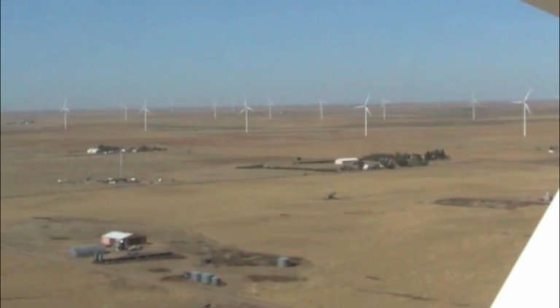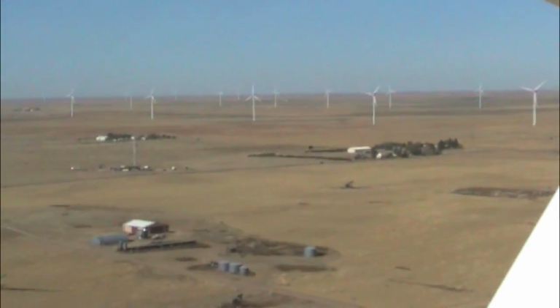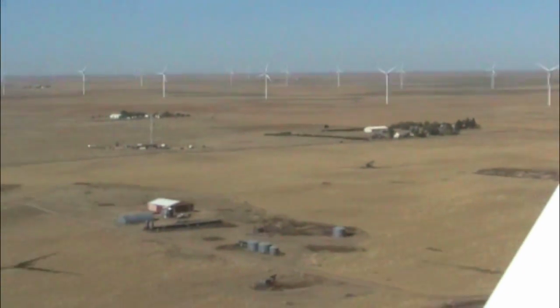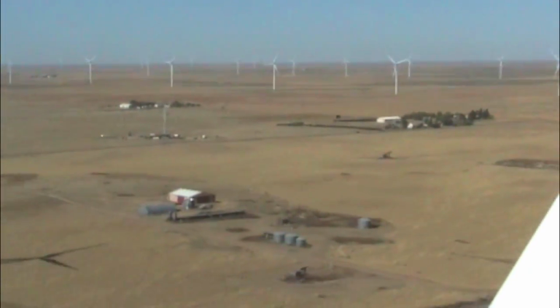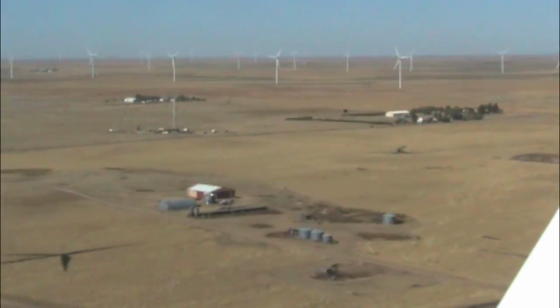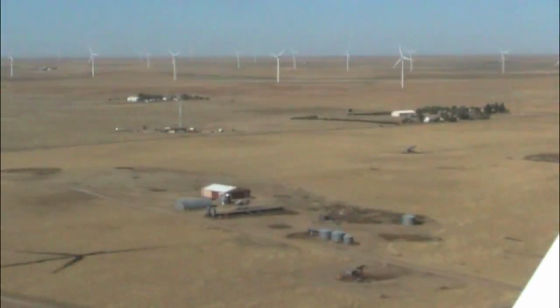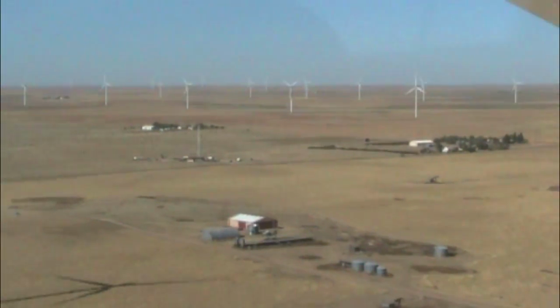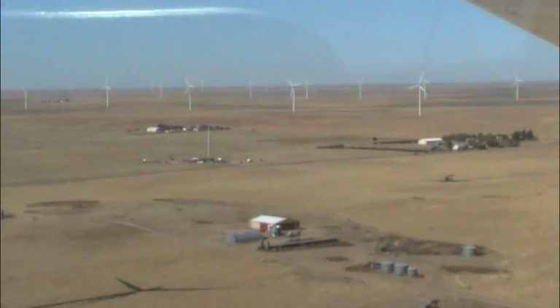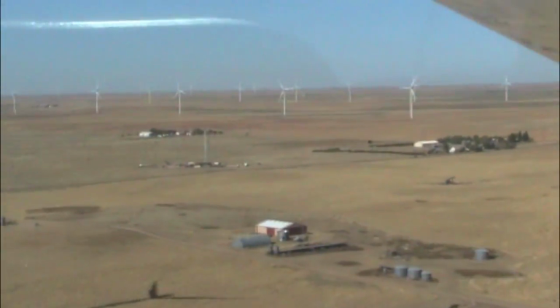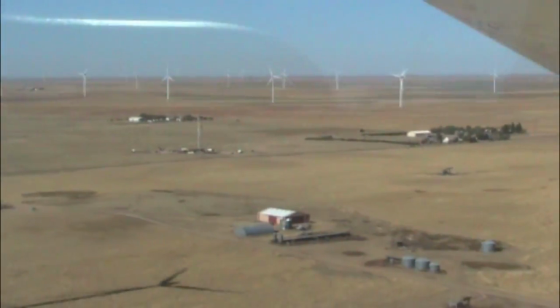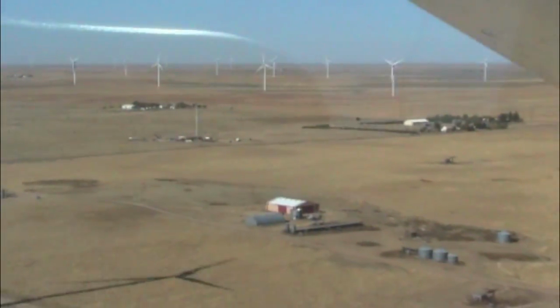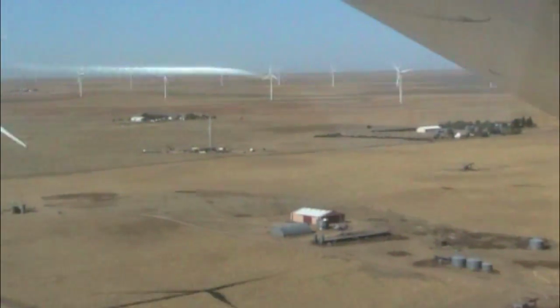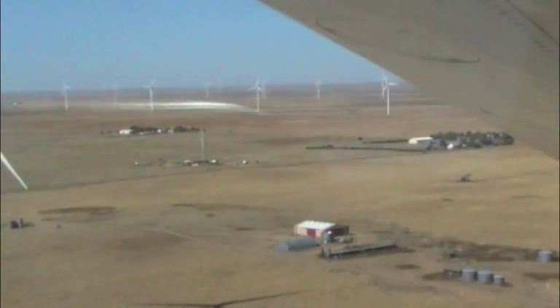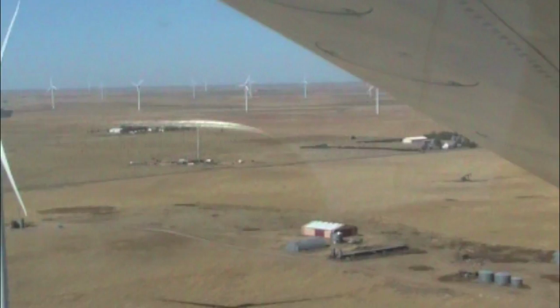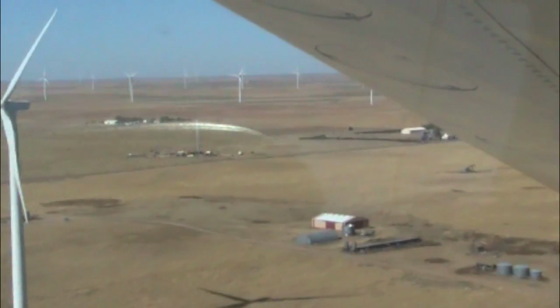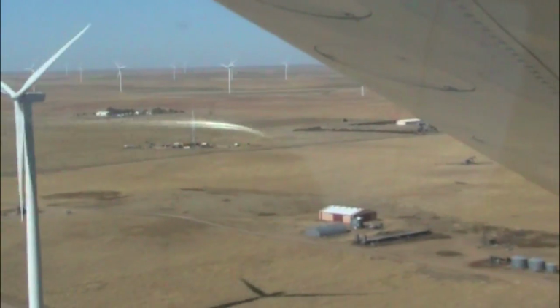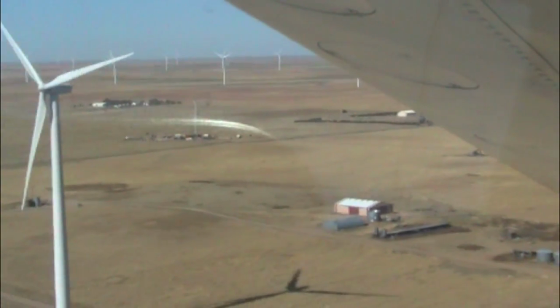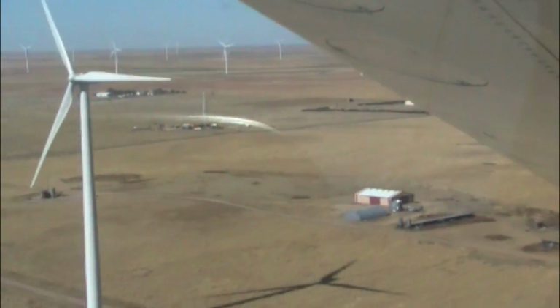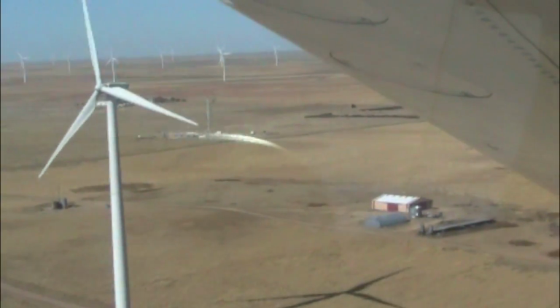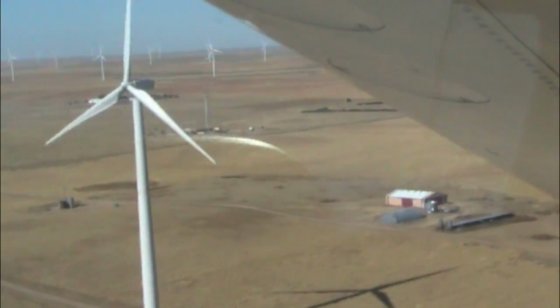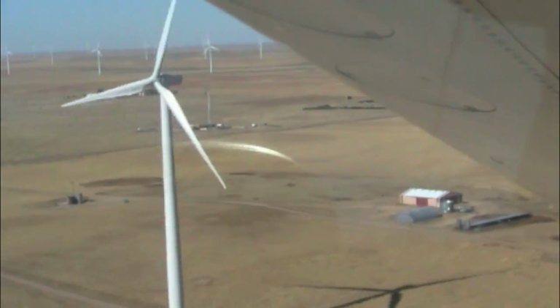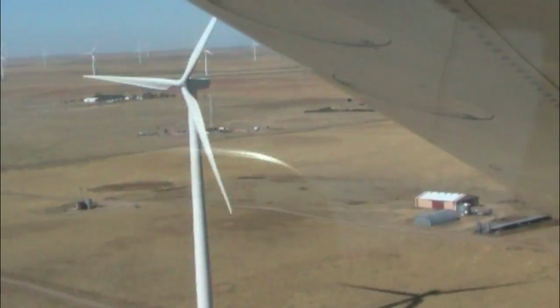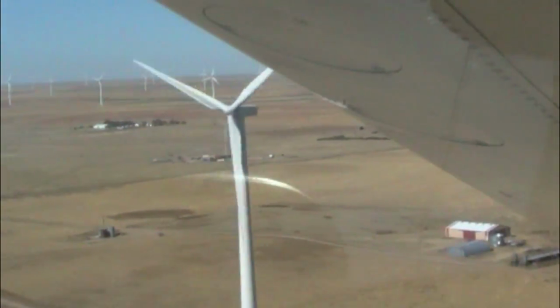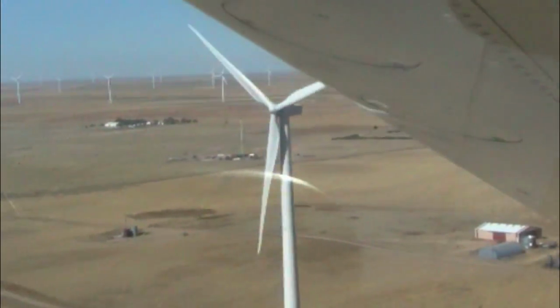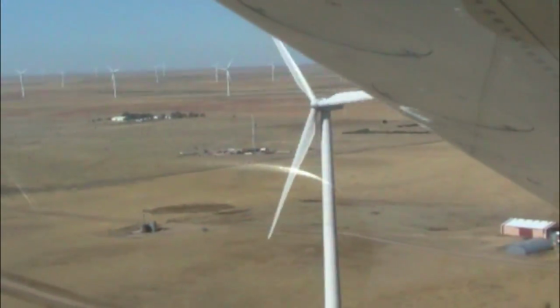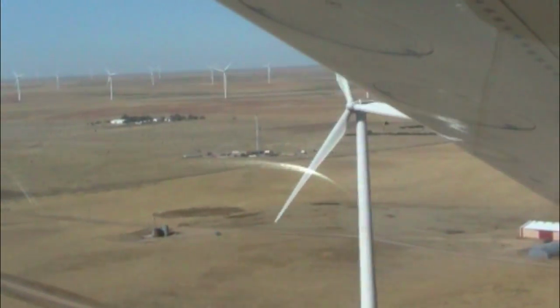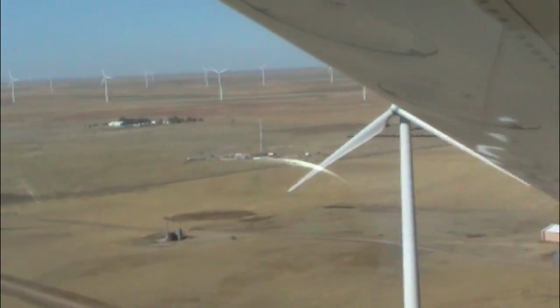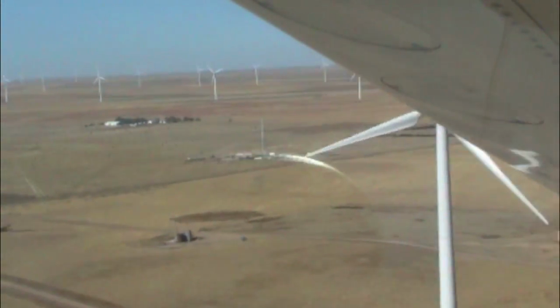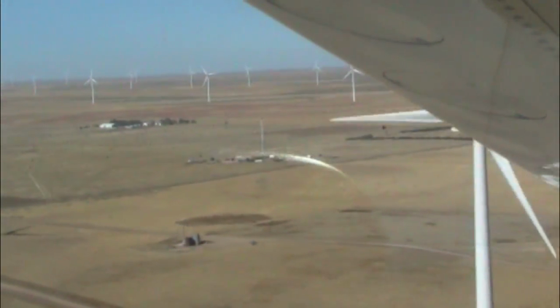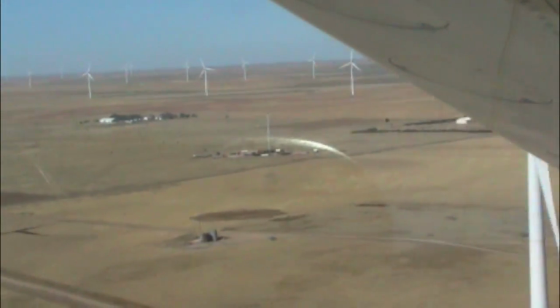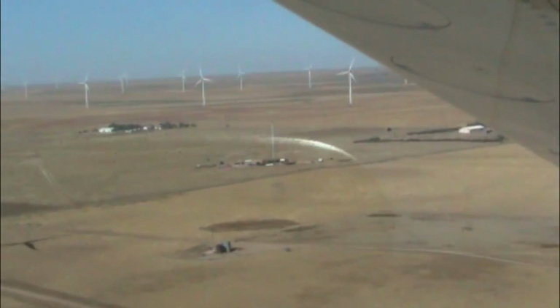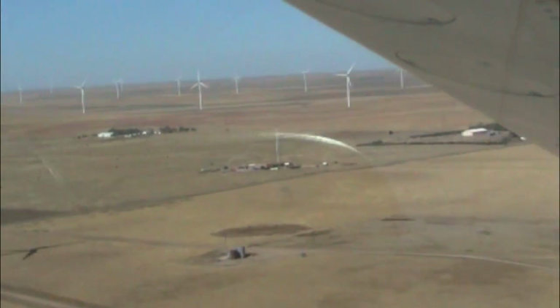We've got to climb our altitude up a little bit. We're getting pretty close to these windmills.